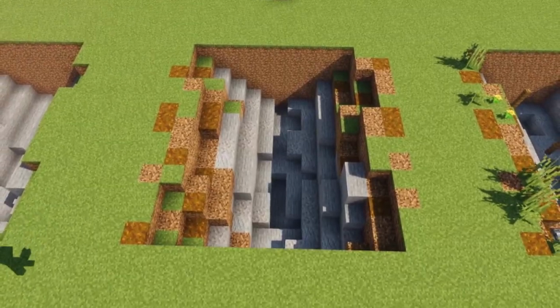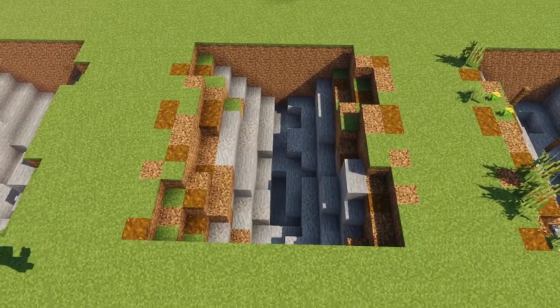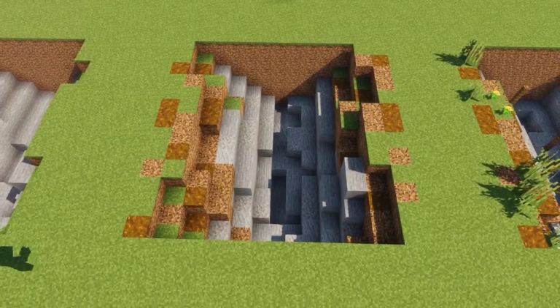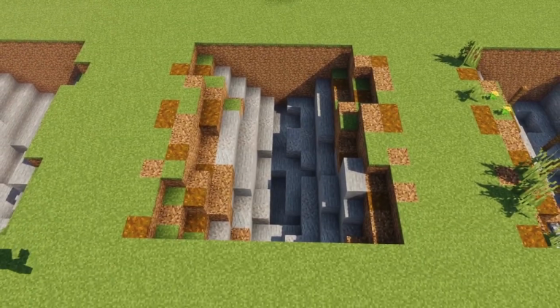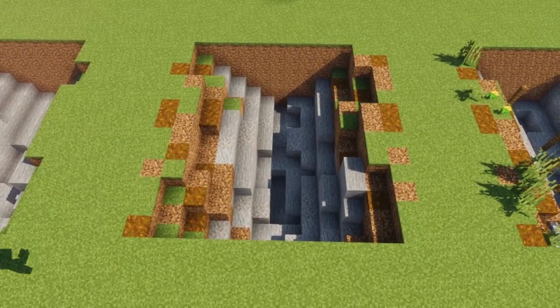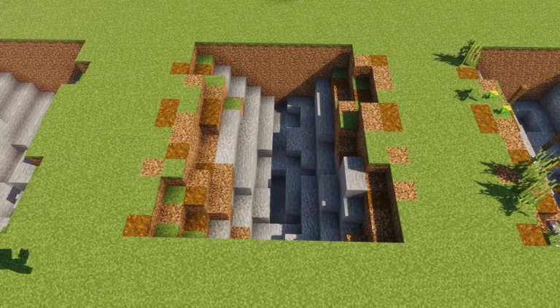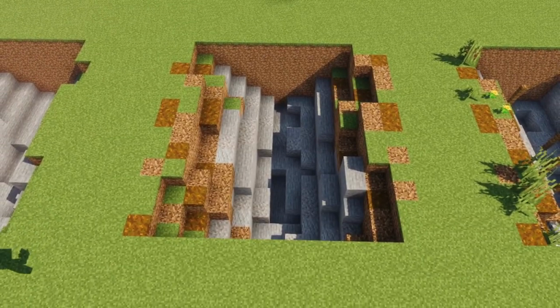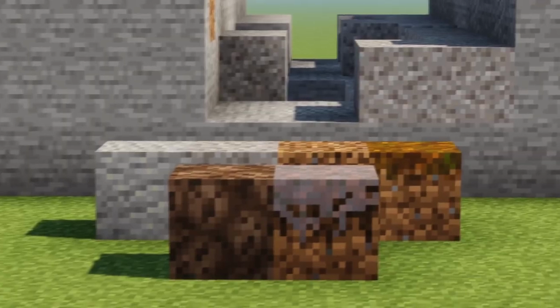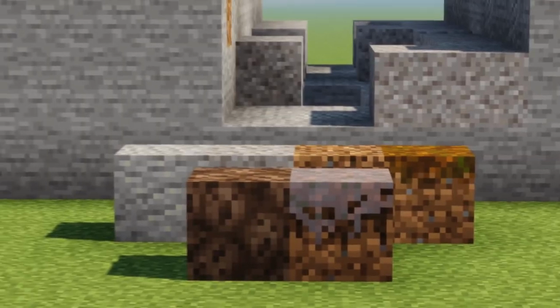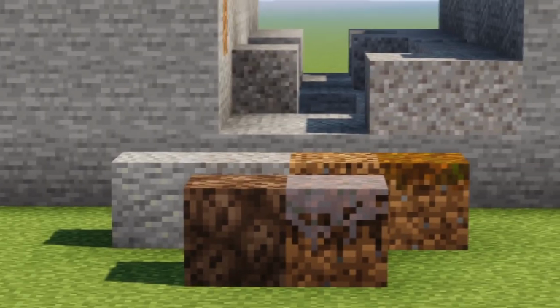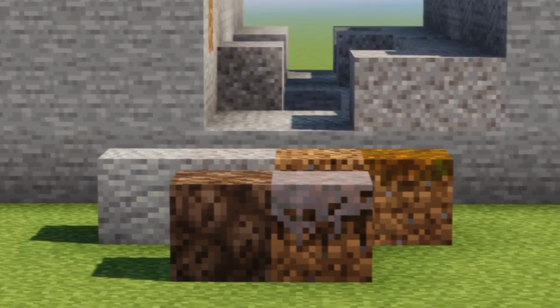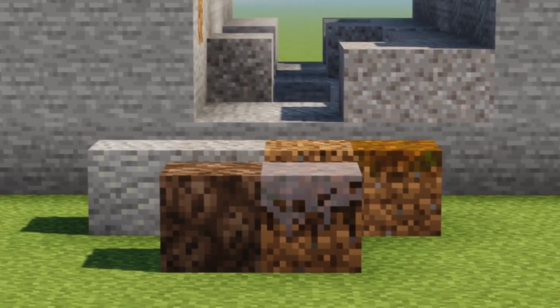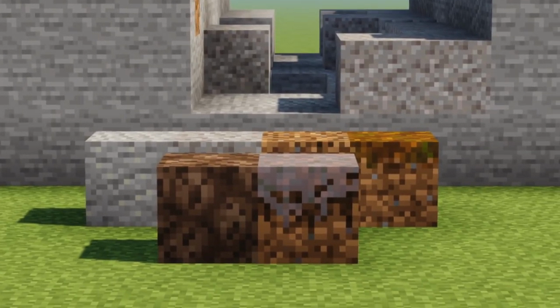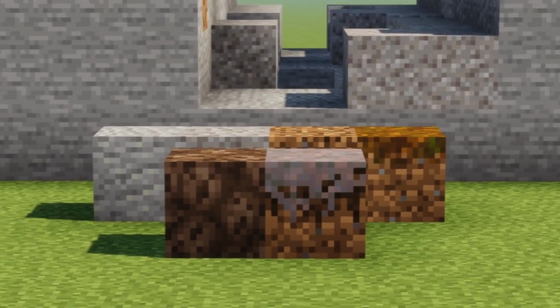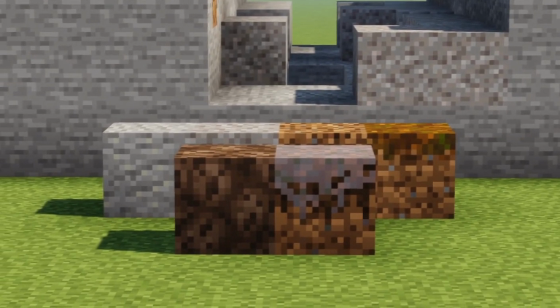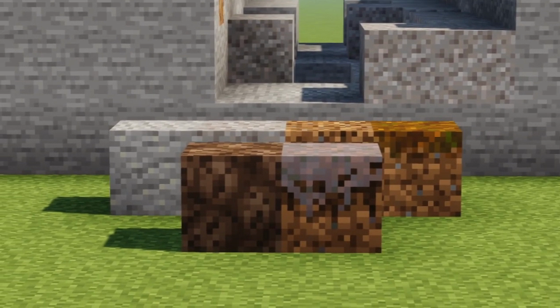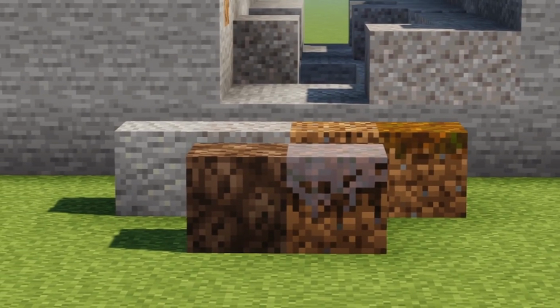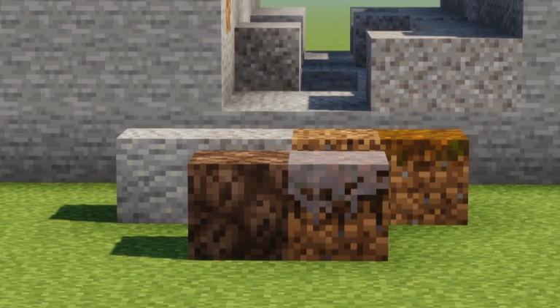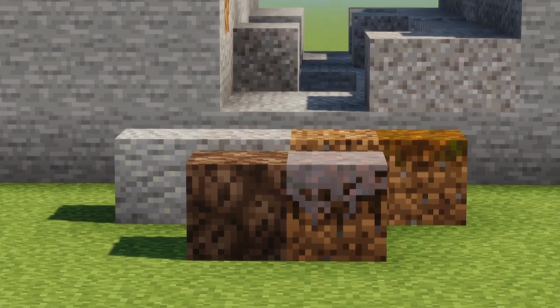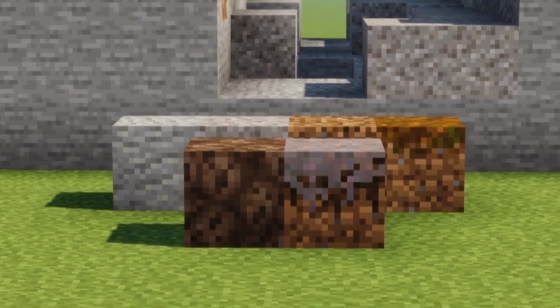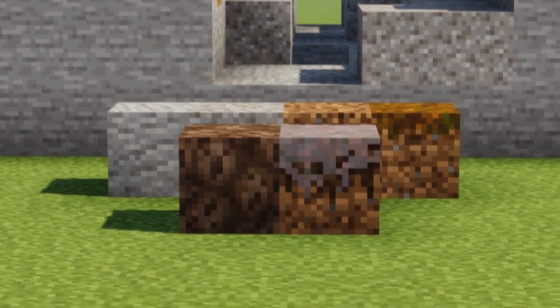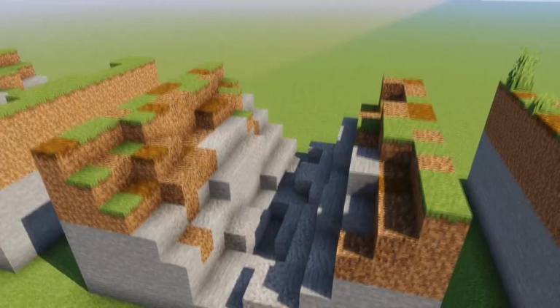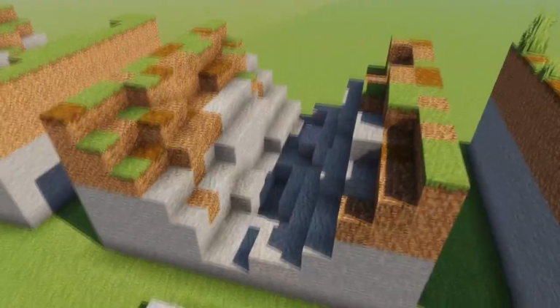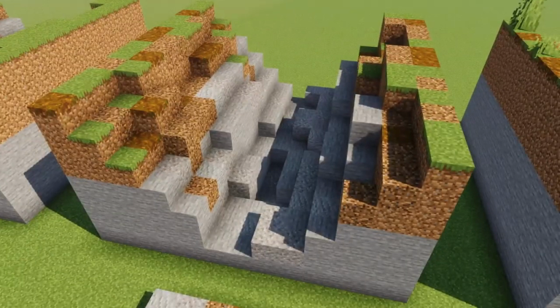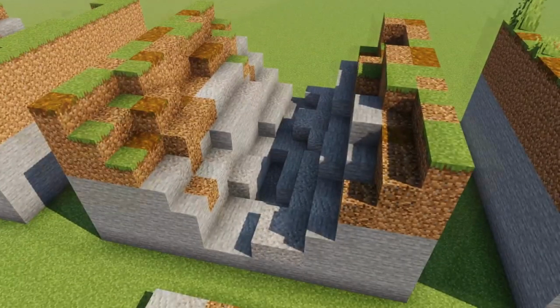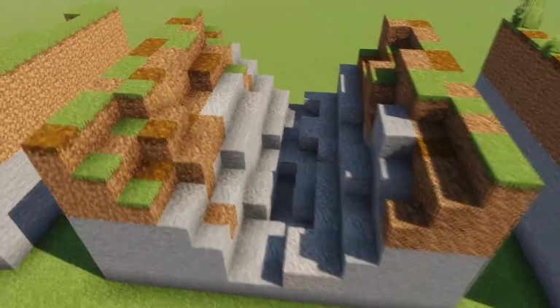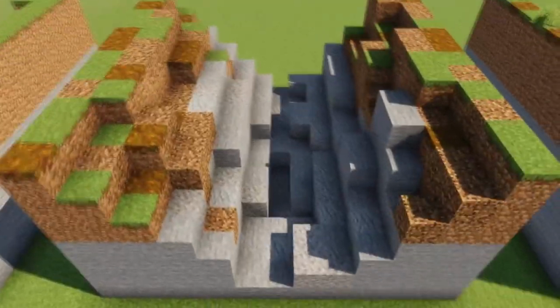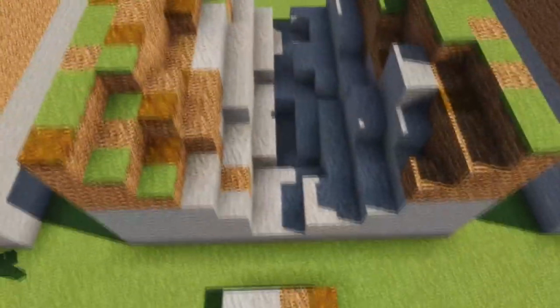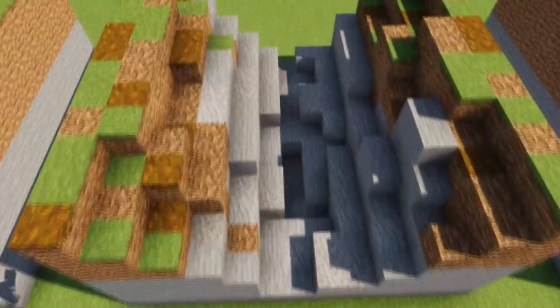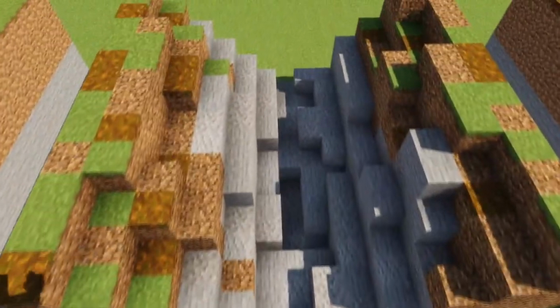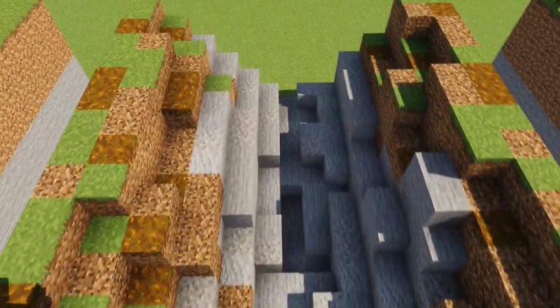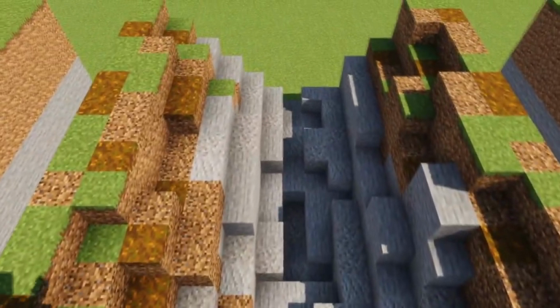Mix in different block types. I'm using andesite, gravel, coarse dirt, and podzol, but if you want a dirtier grungy look then you could use mycelium and soul sand as well.